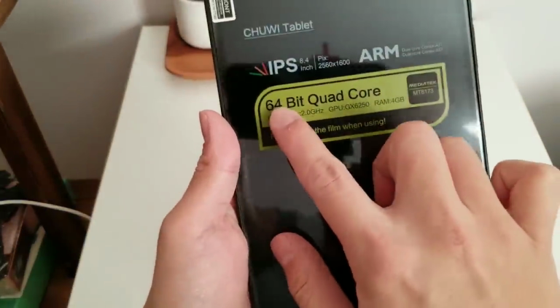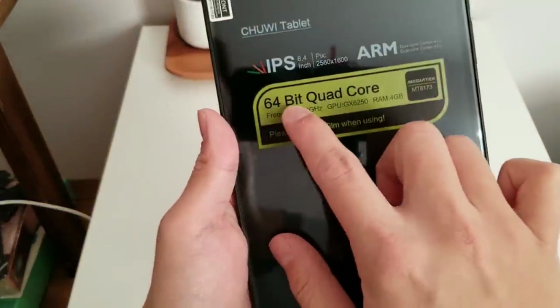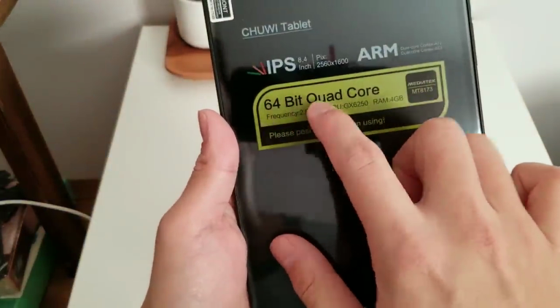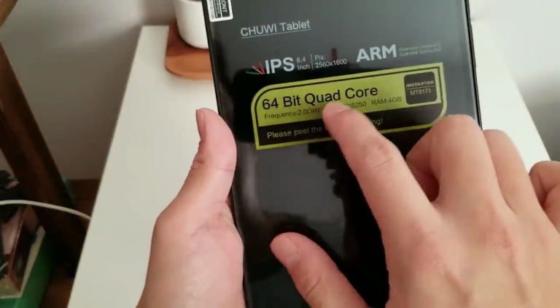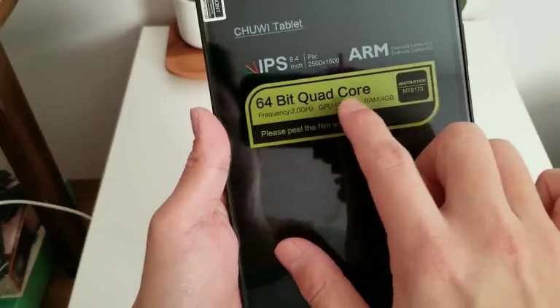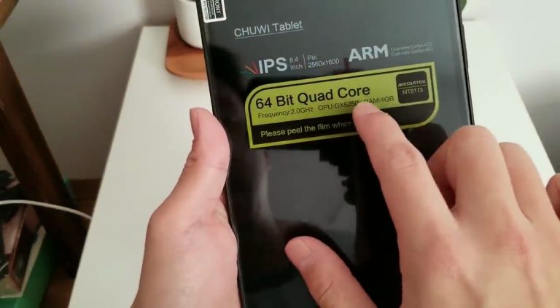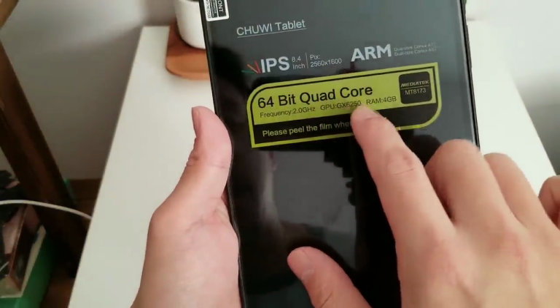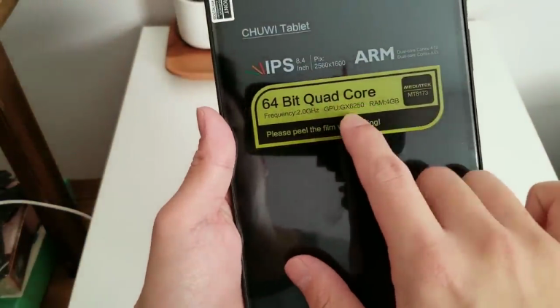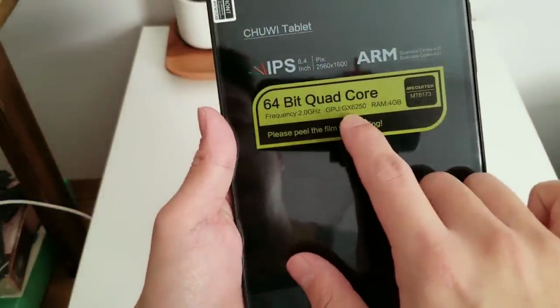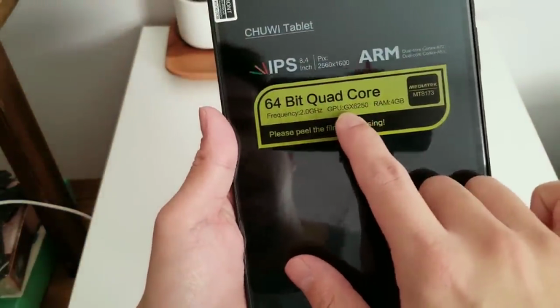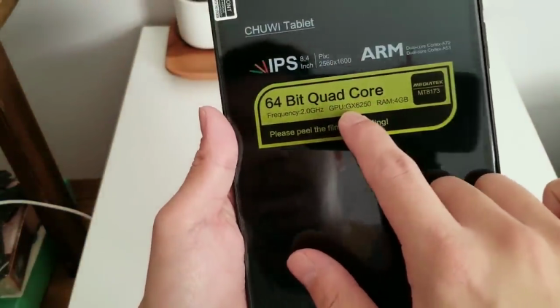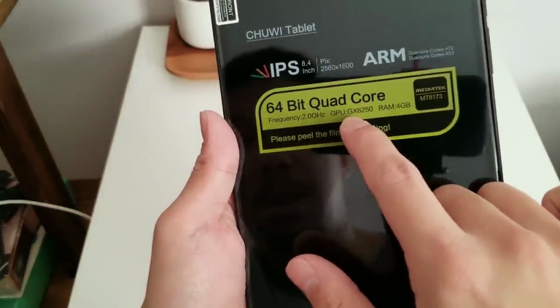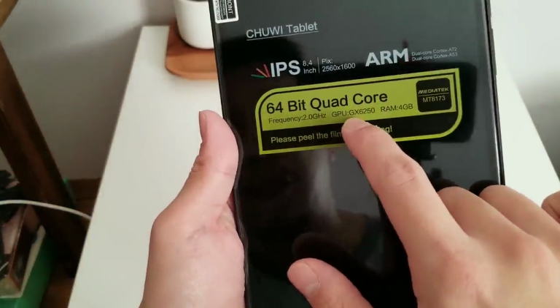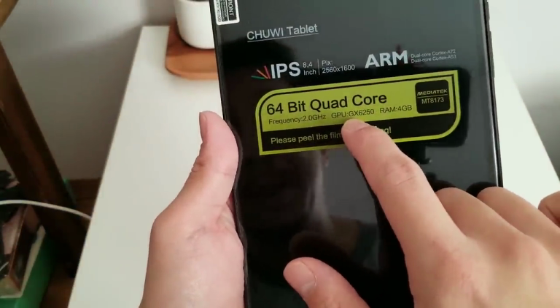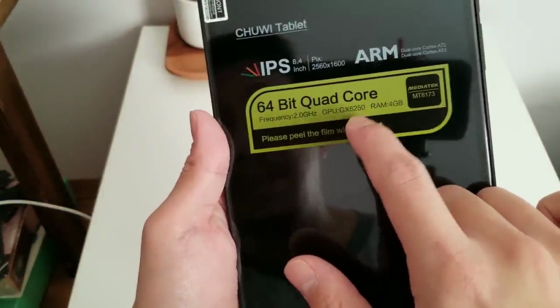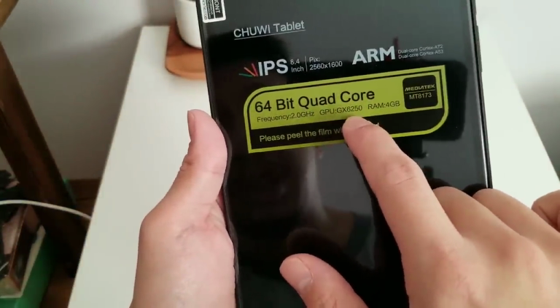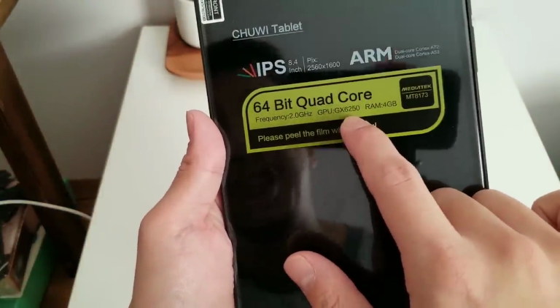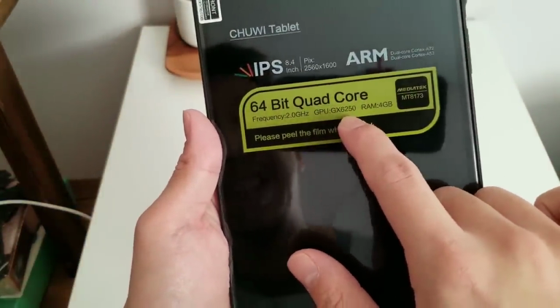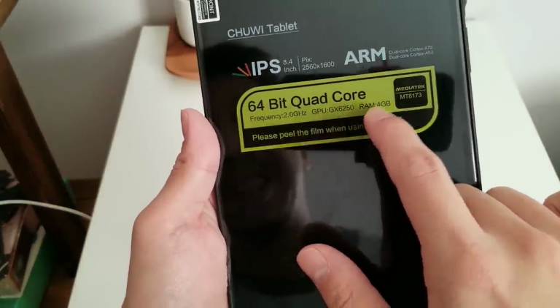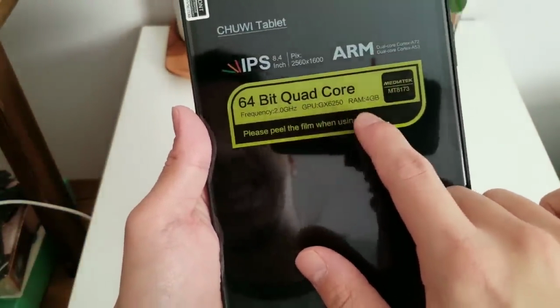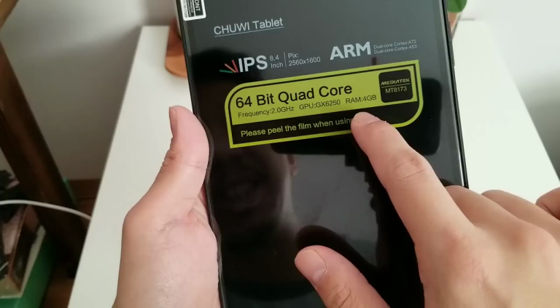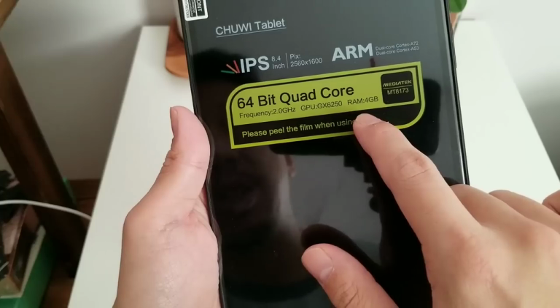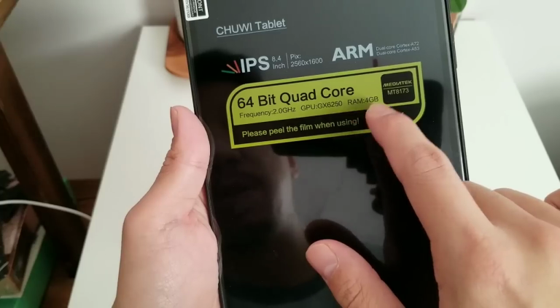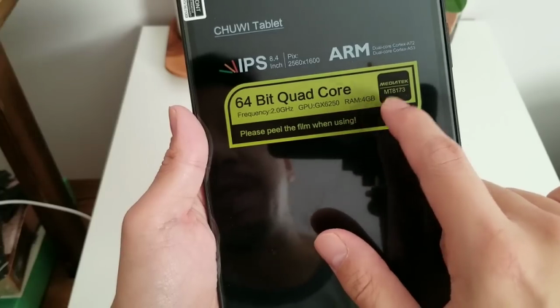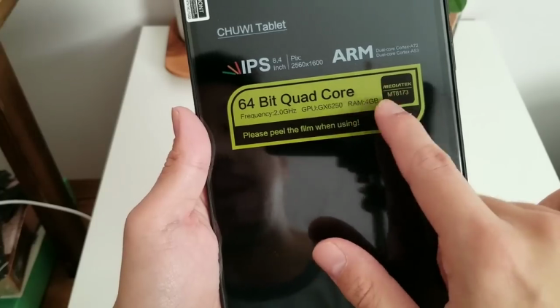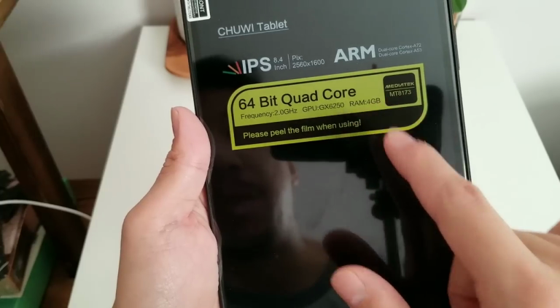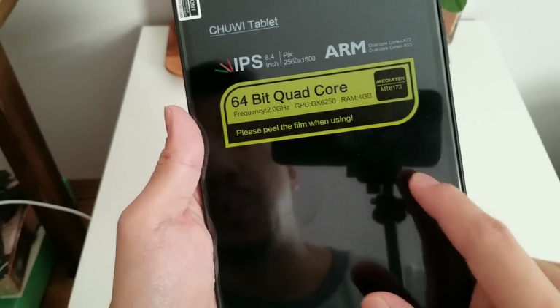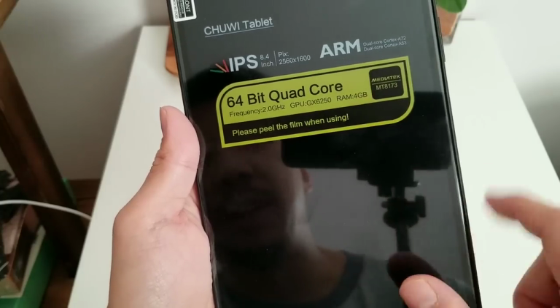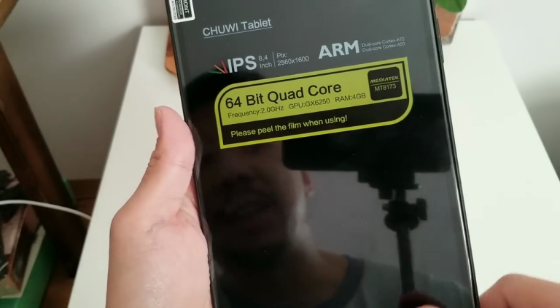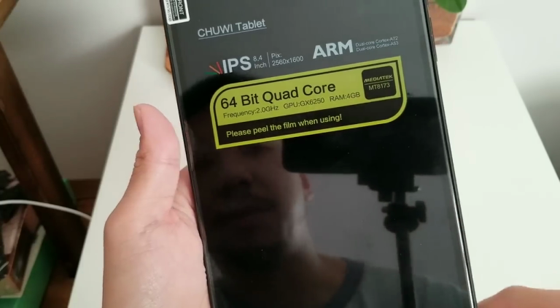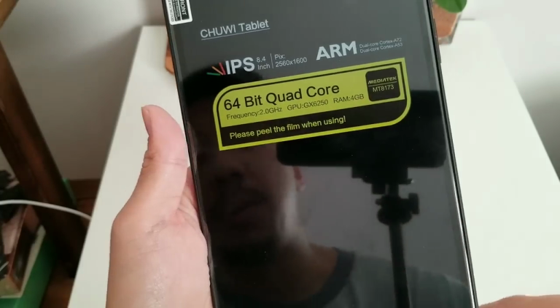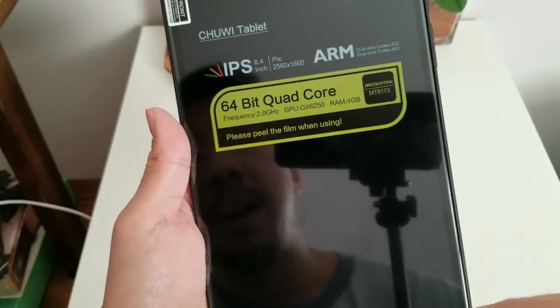It has a 64-bit quad-core processor with a PowerVR GX6250 GPU and 4GB of RAM.